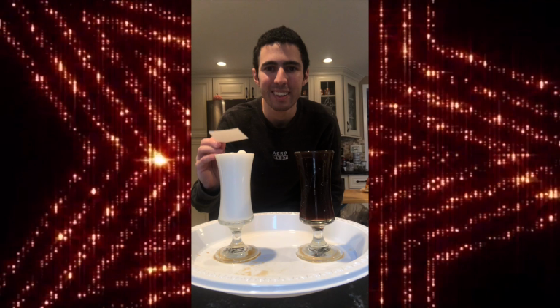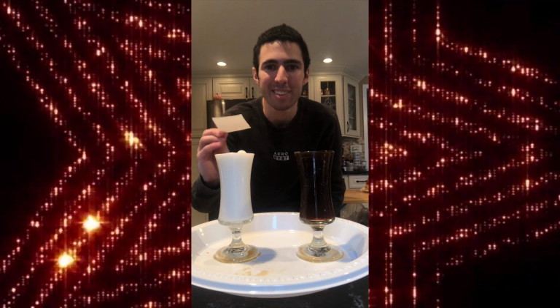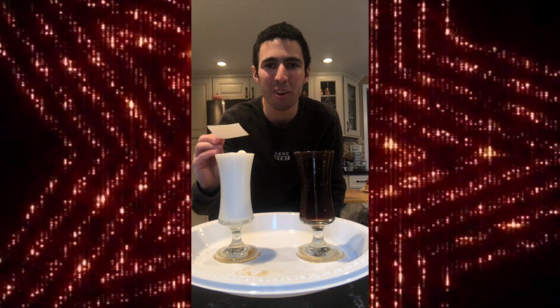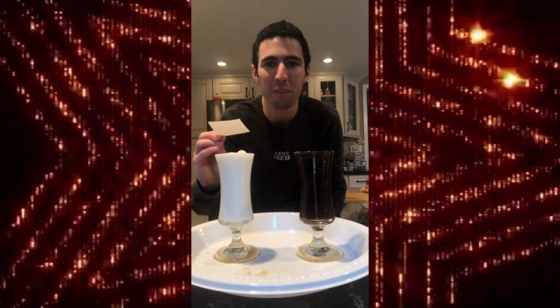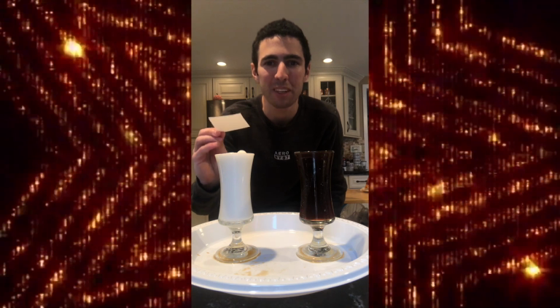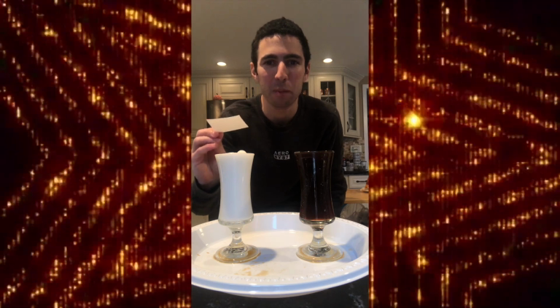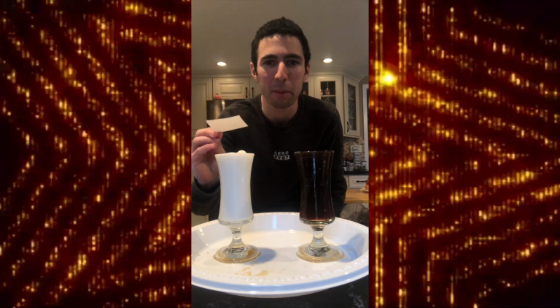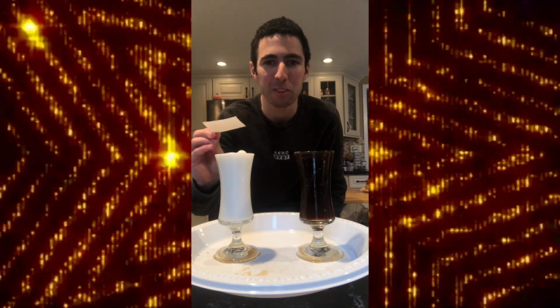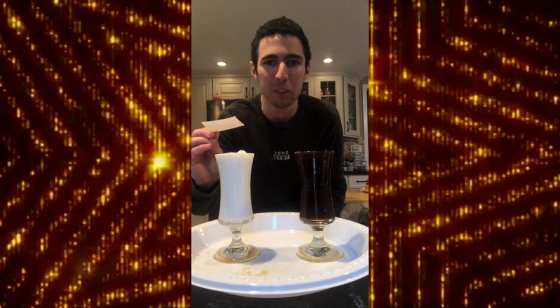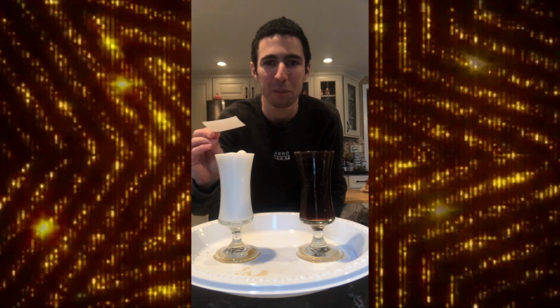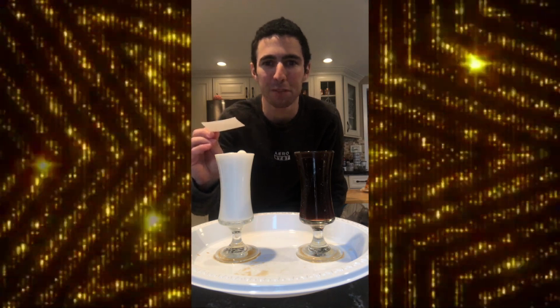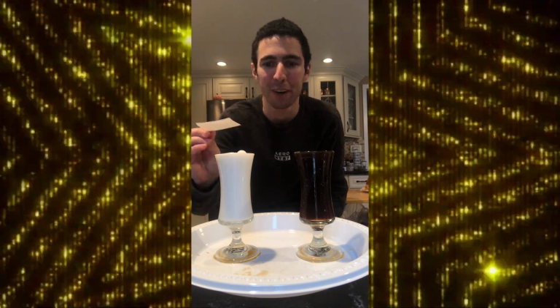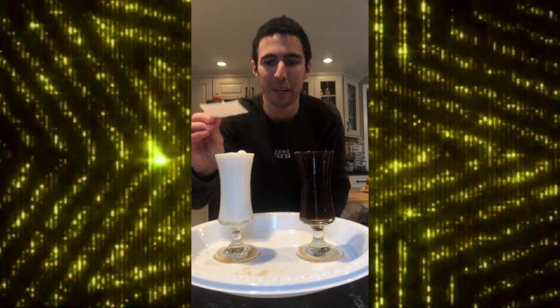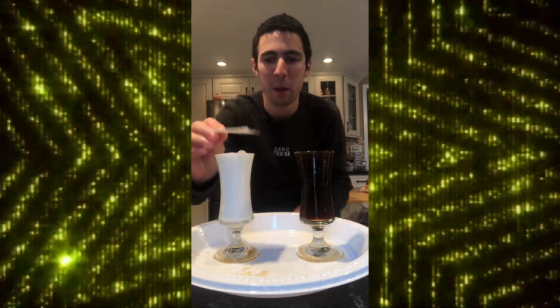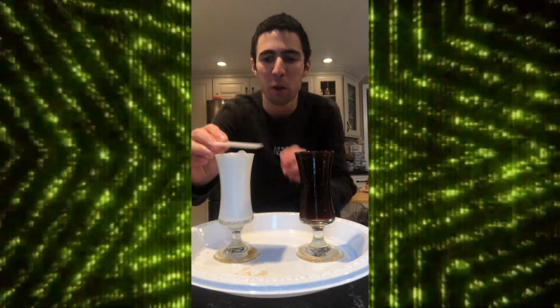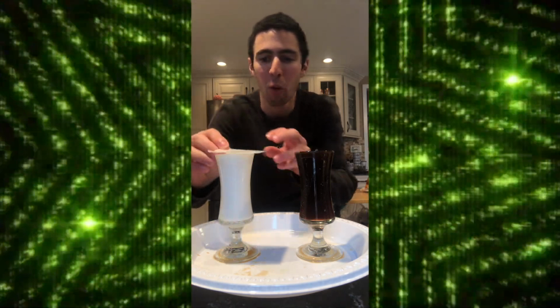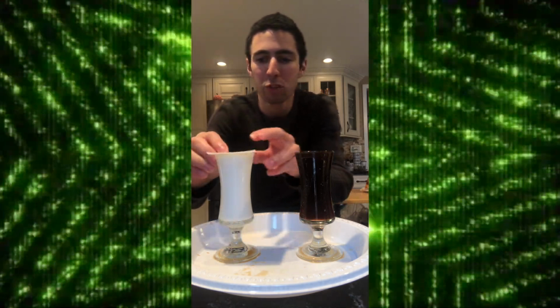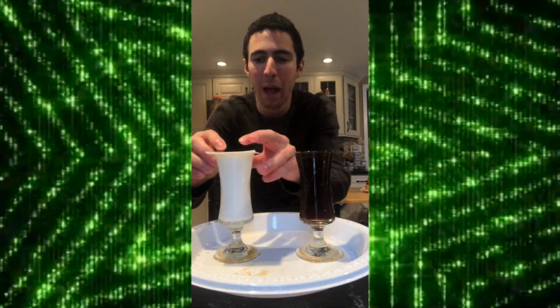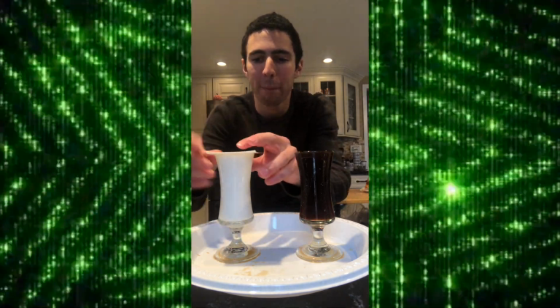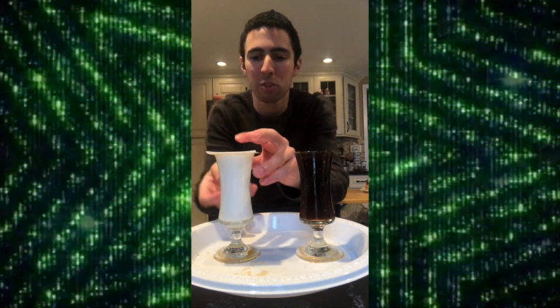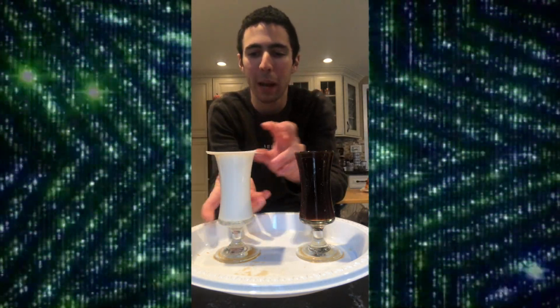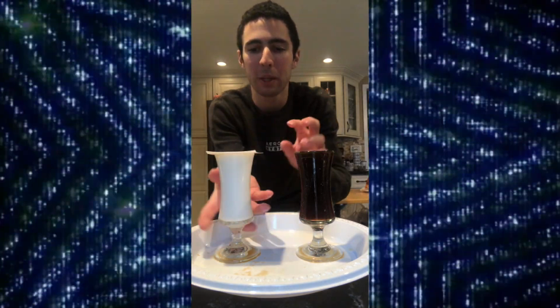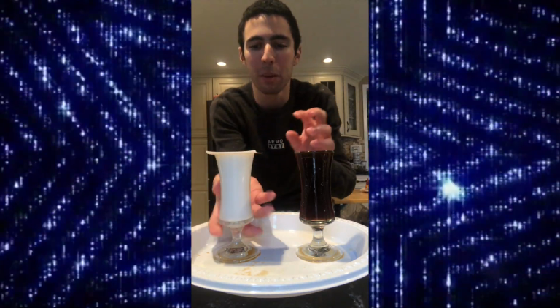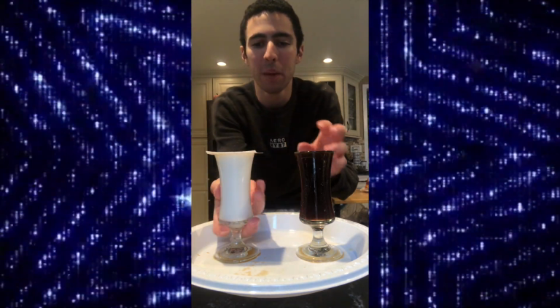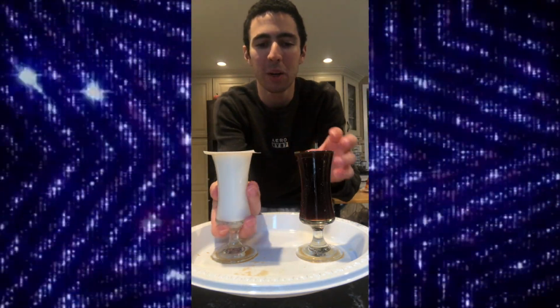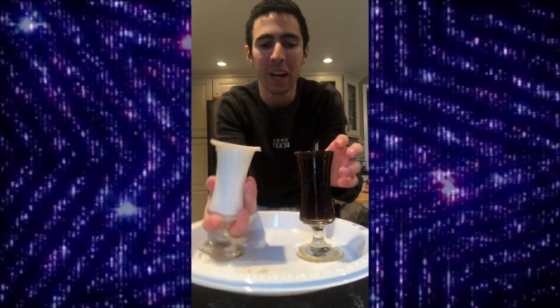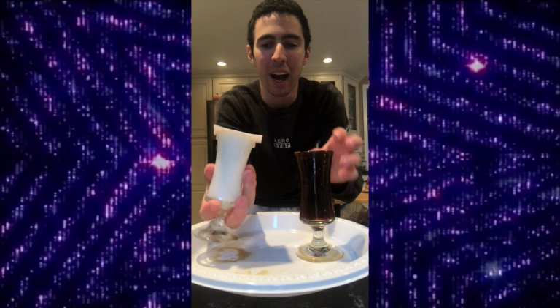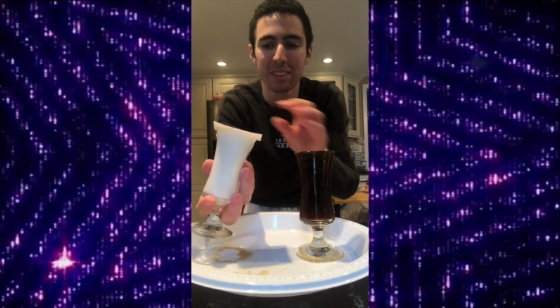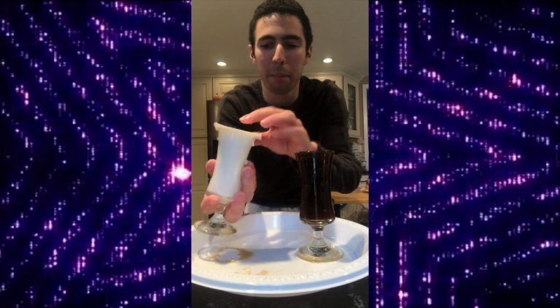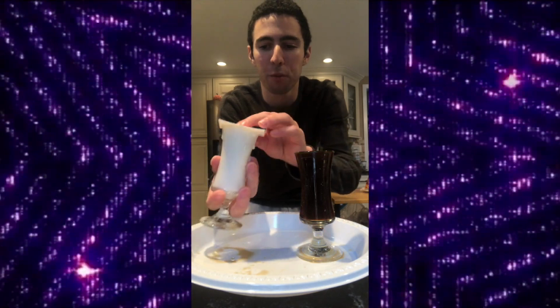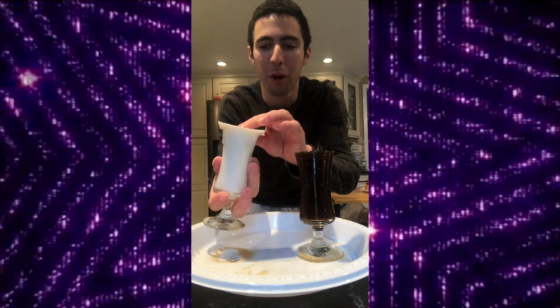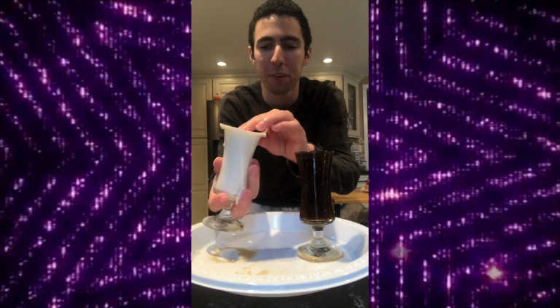This coffee experiment is going to be fun. Watch what happens when I put the milk on top of coffee.